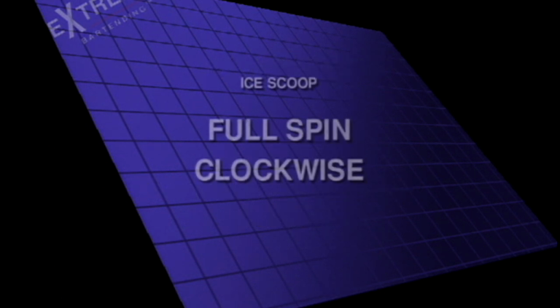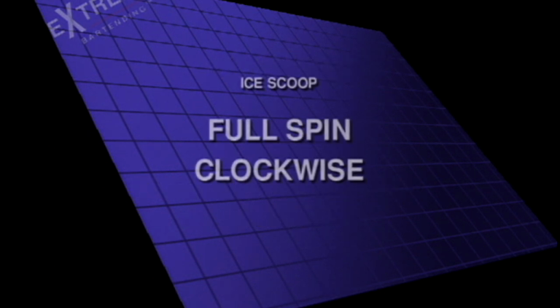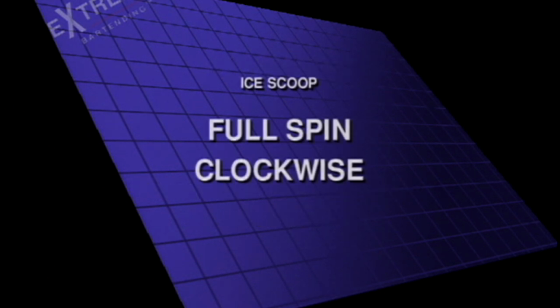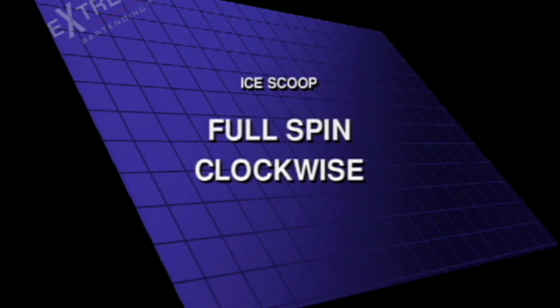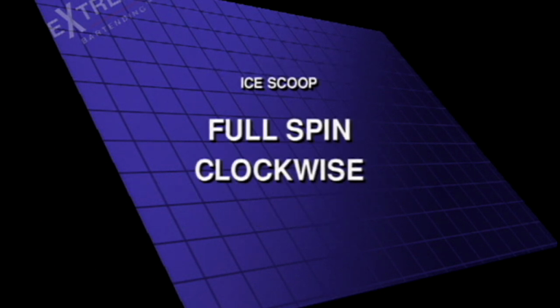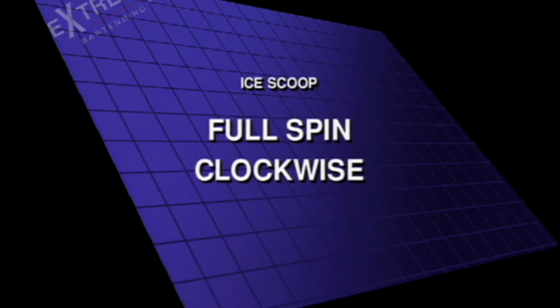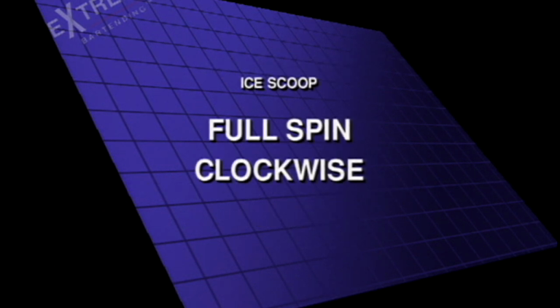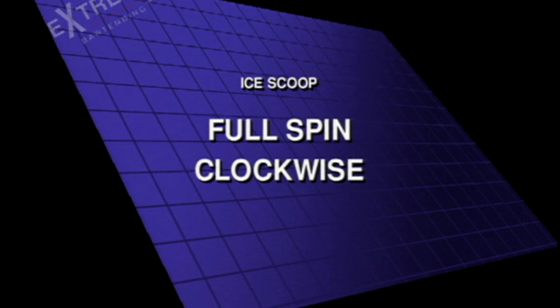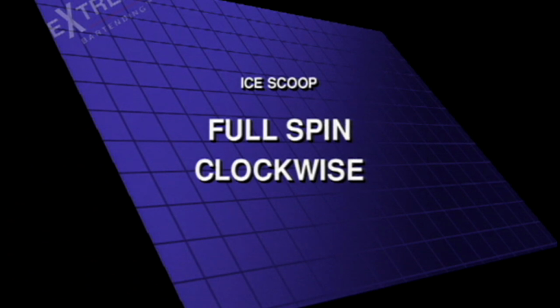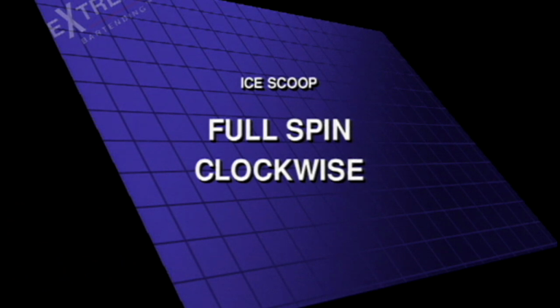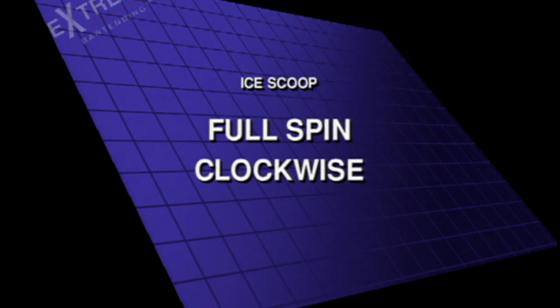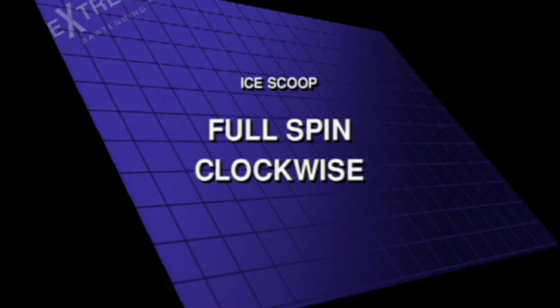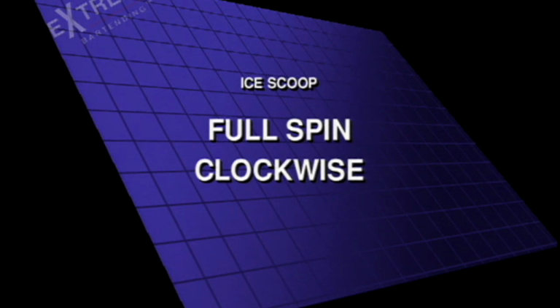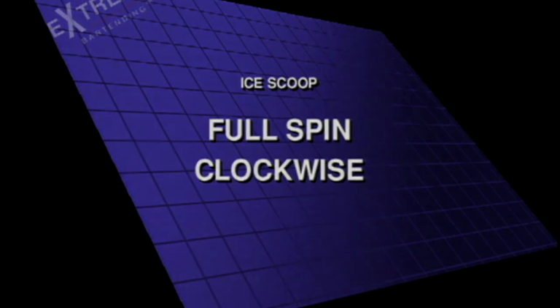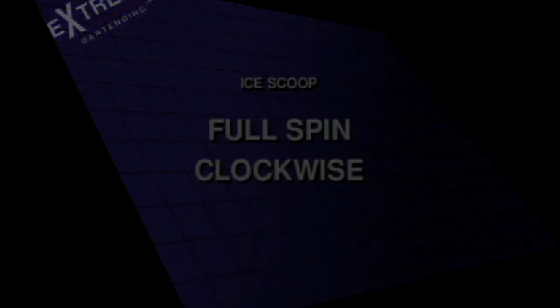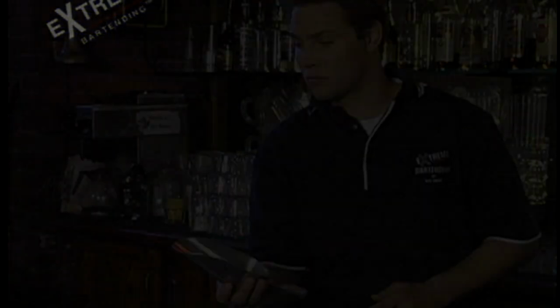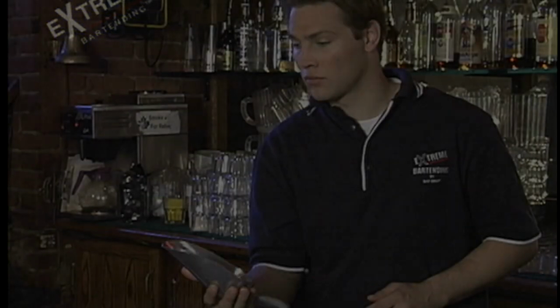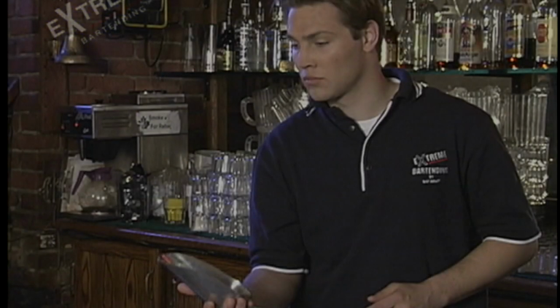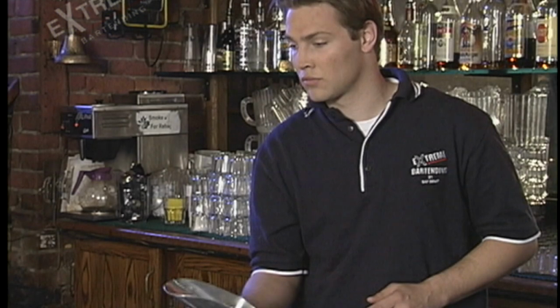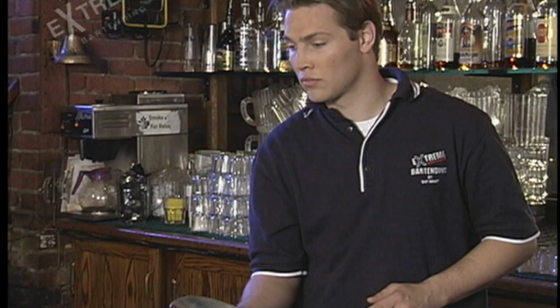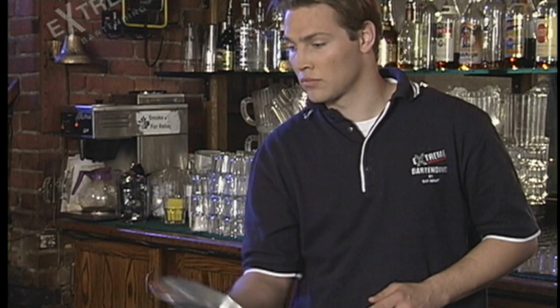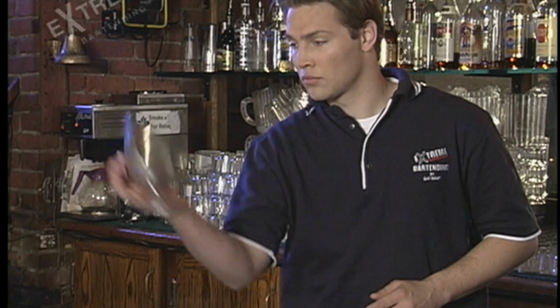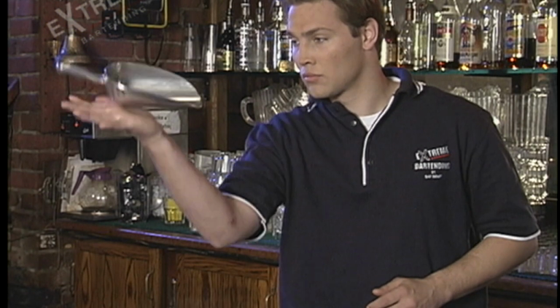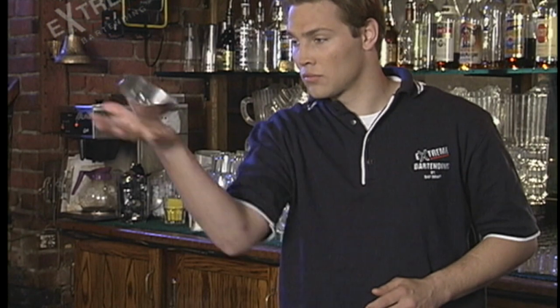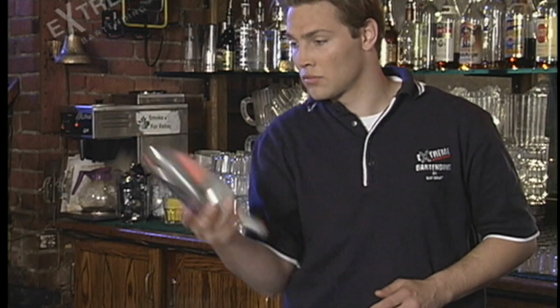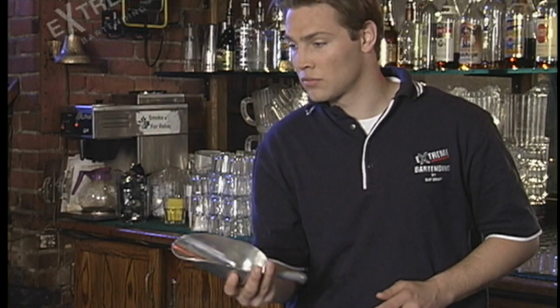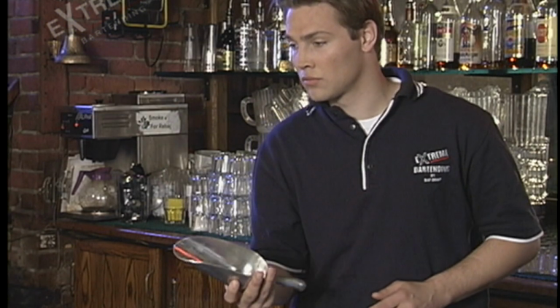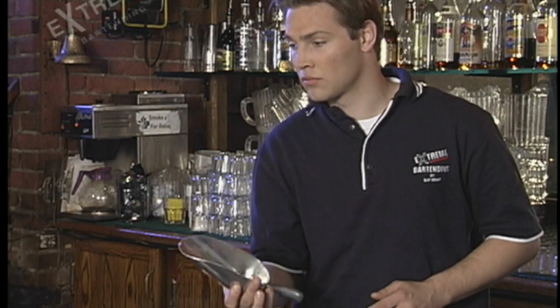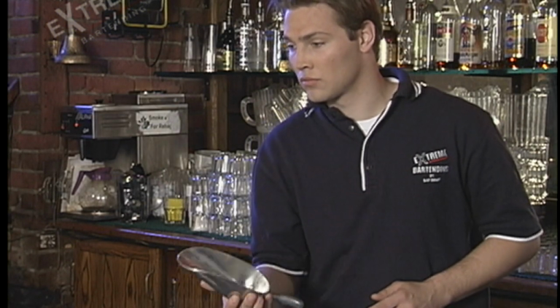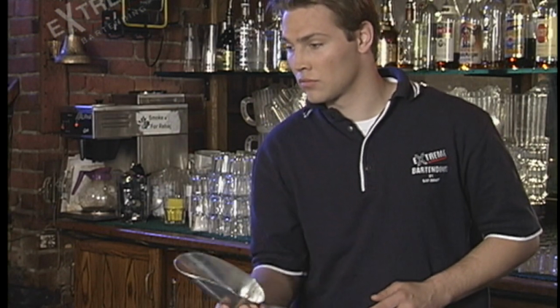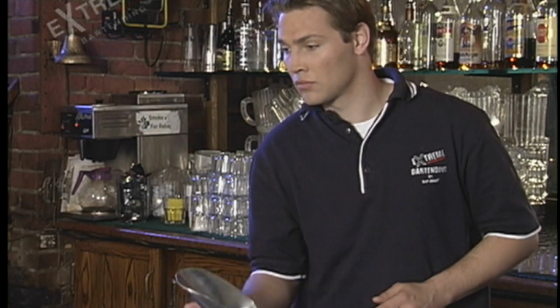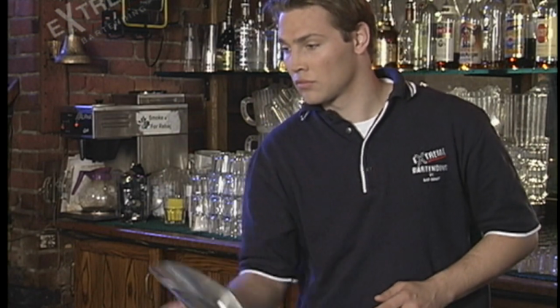Full spin clockwise. Here's what BJ is showing you — a nice, simple, easy spin.